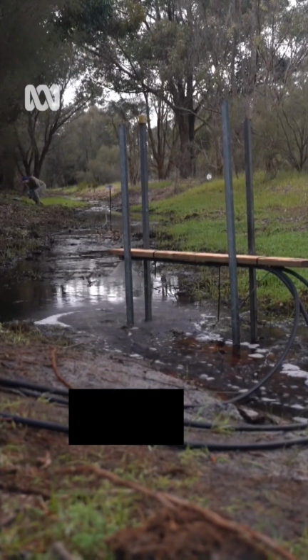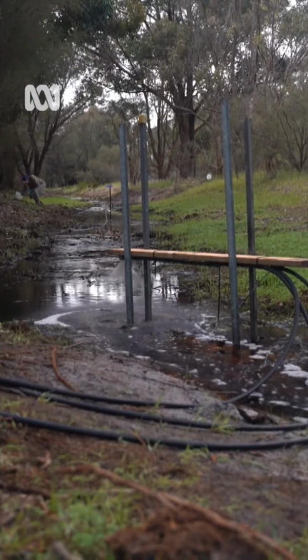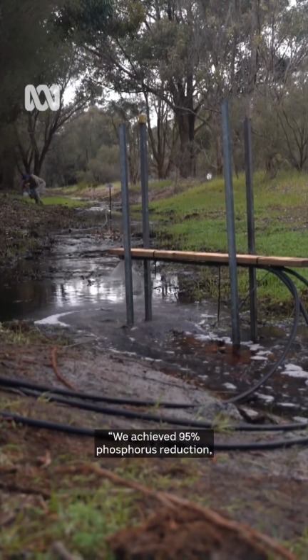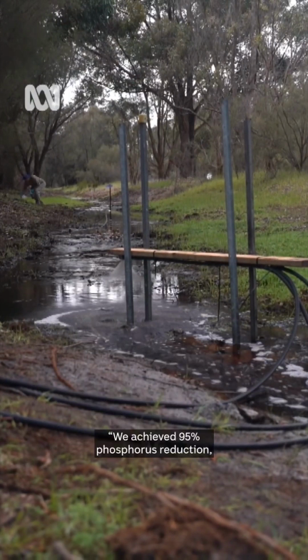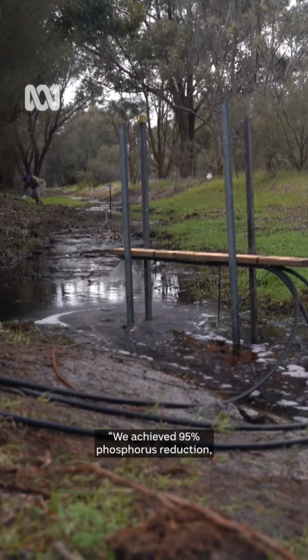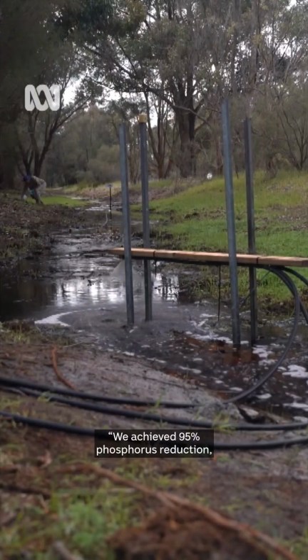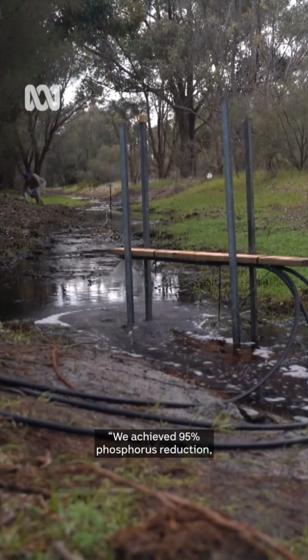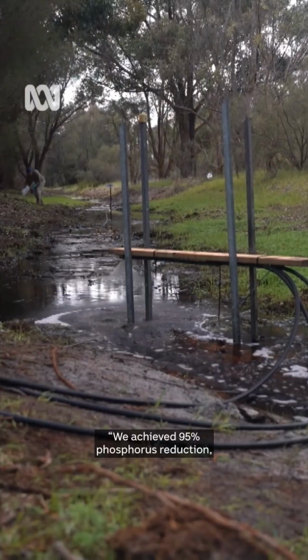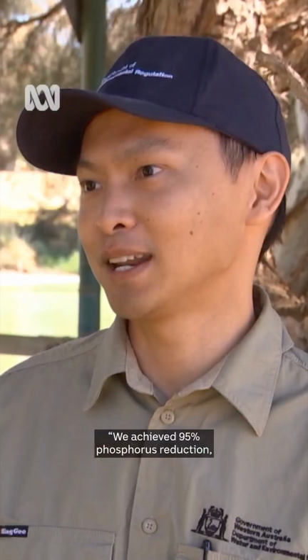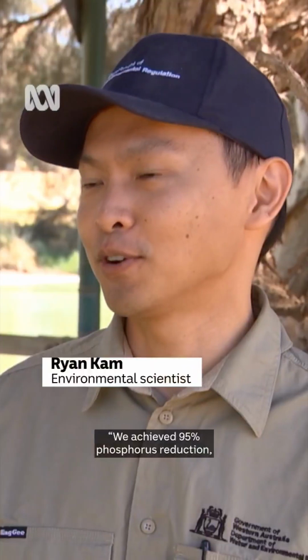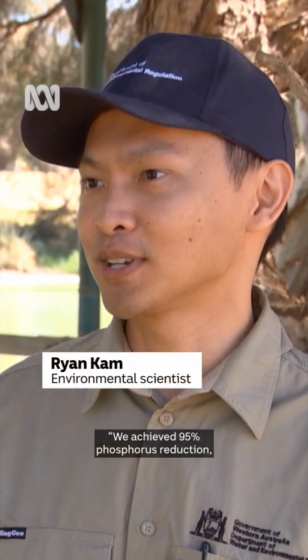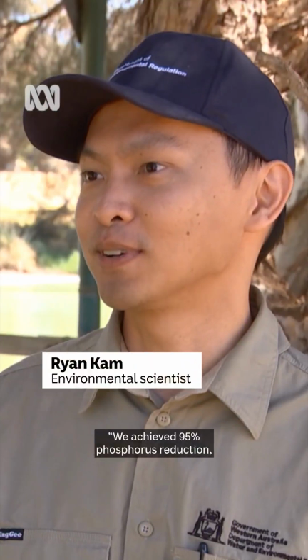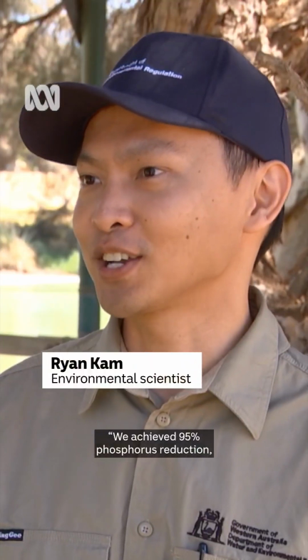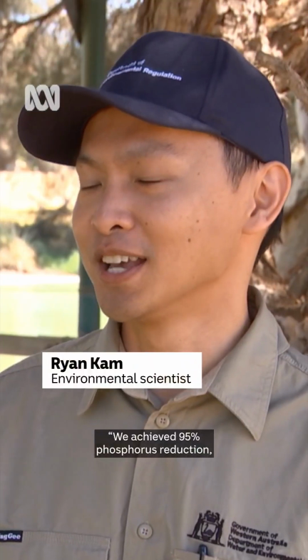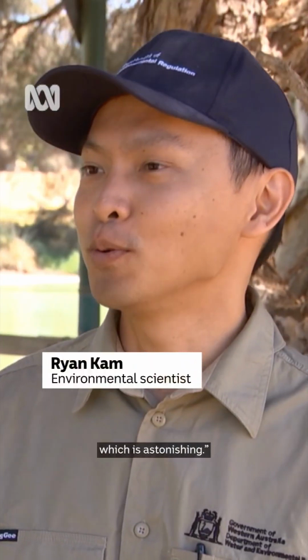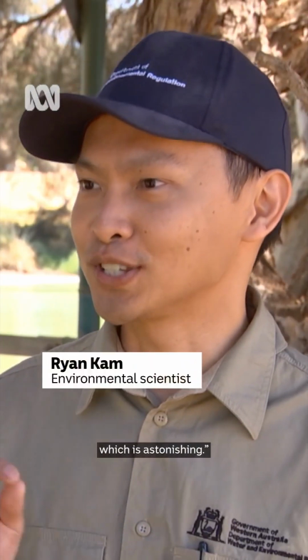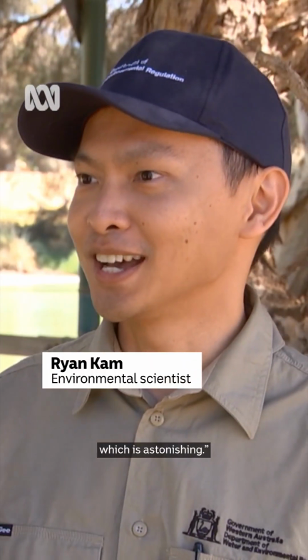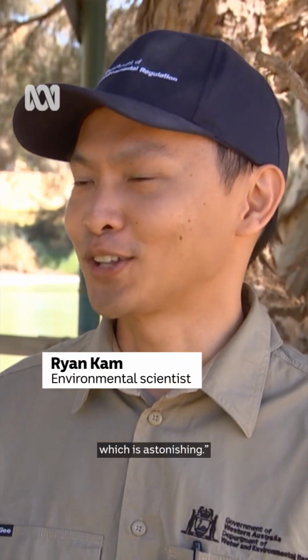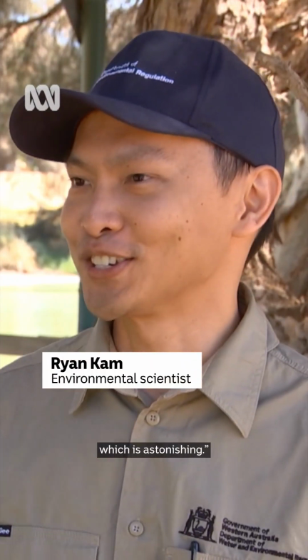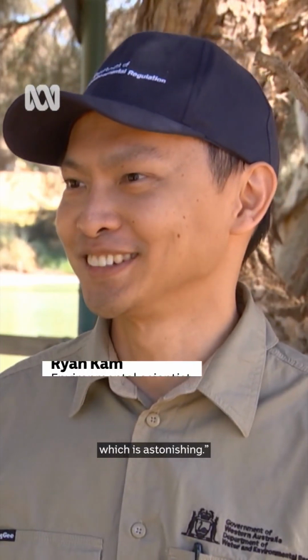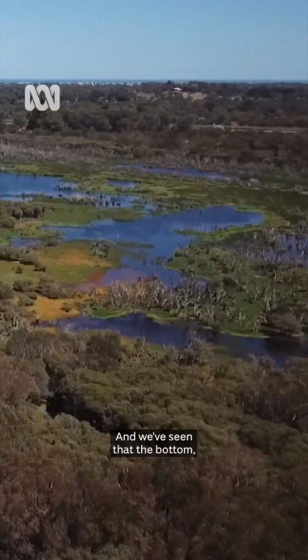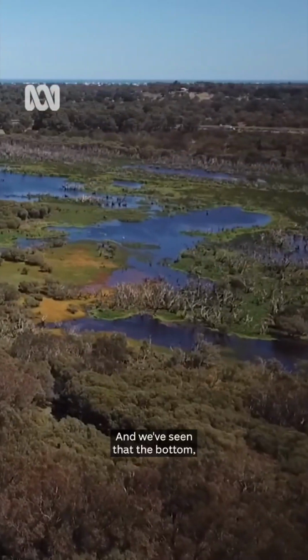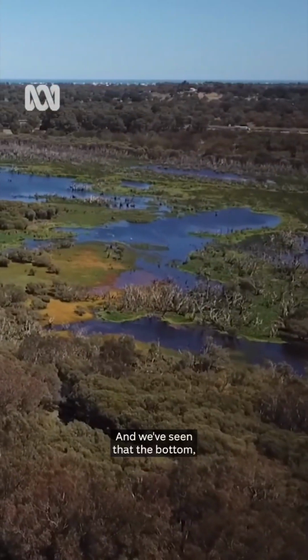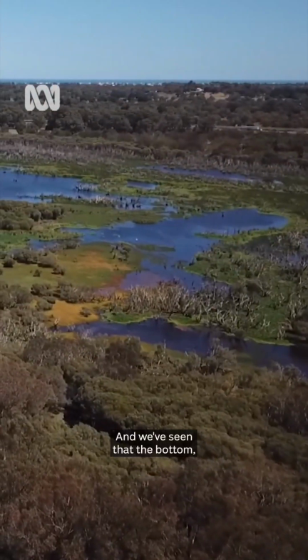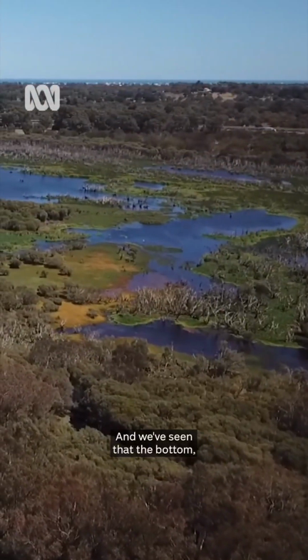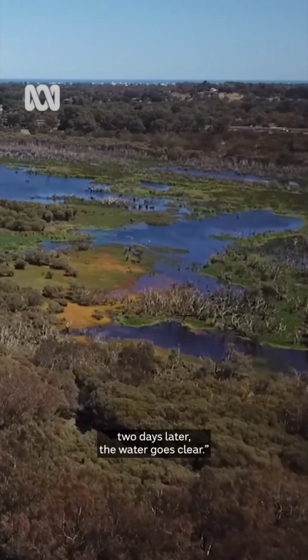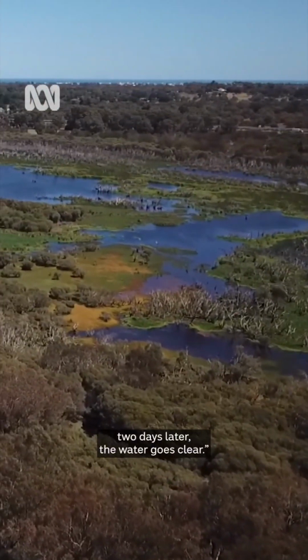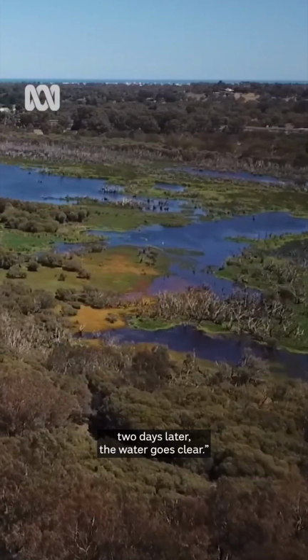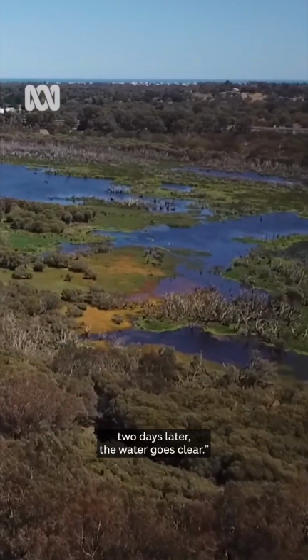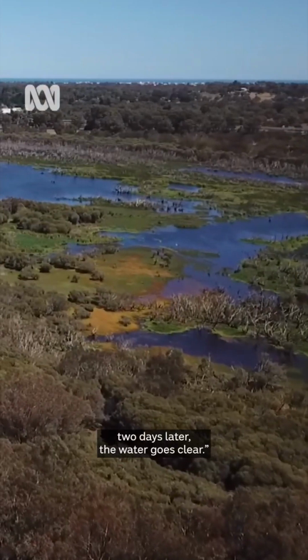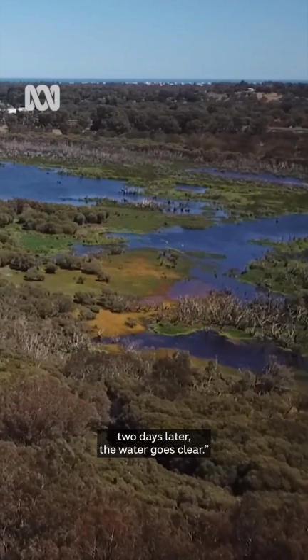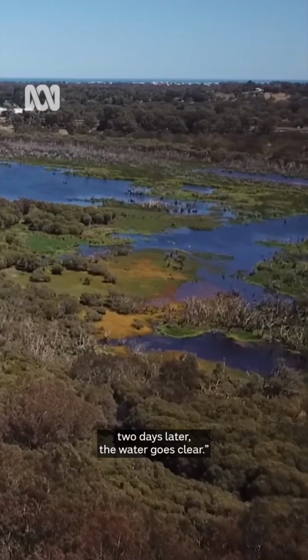We've achieved 95% phosphorus reduction, which is astonishing. We've seen the bottom two days later when the water goes clear.